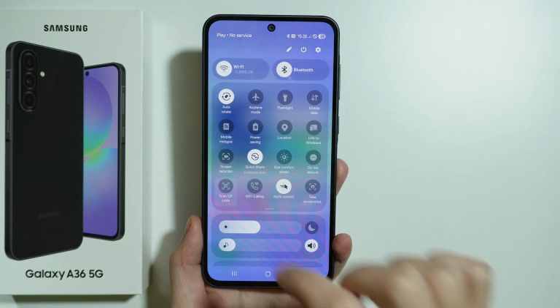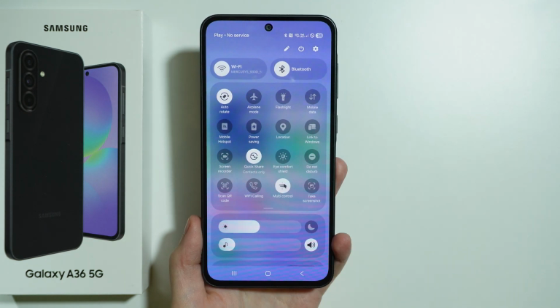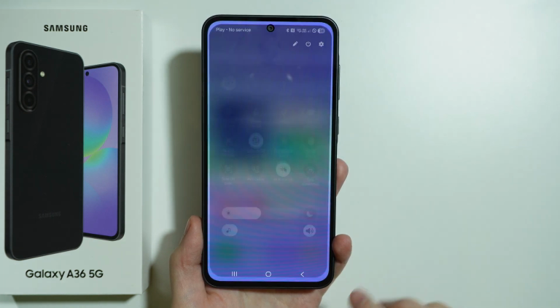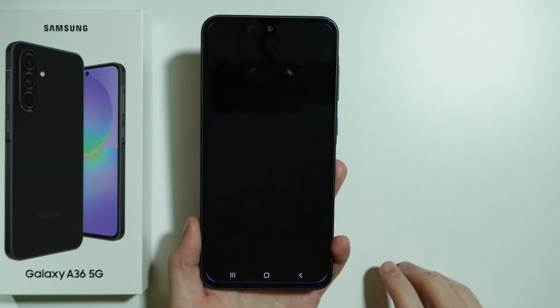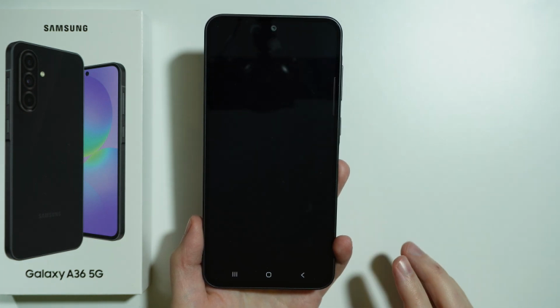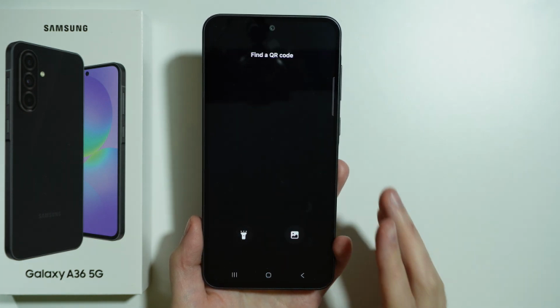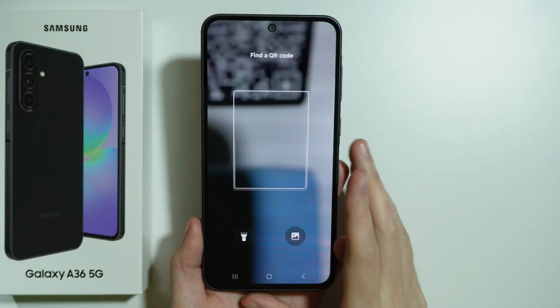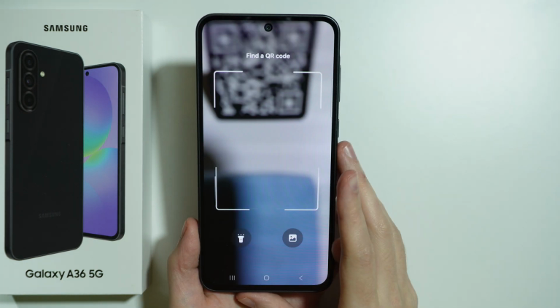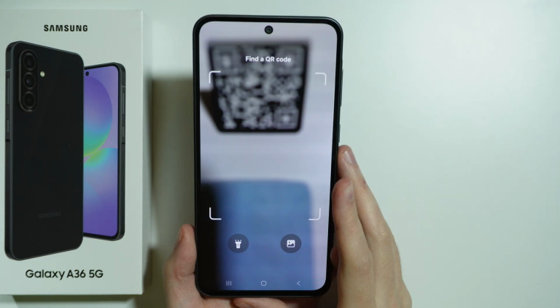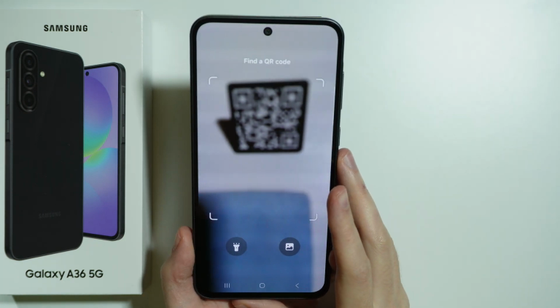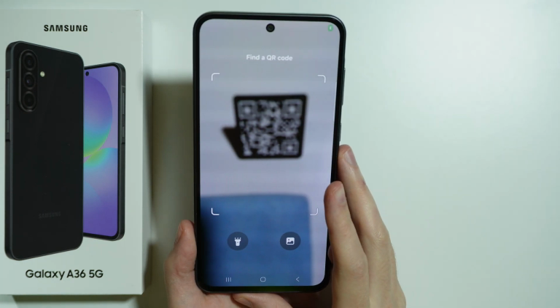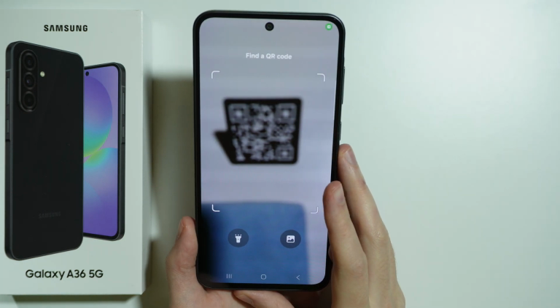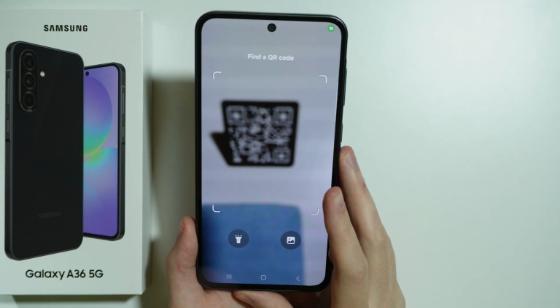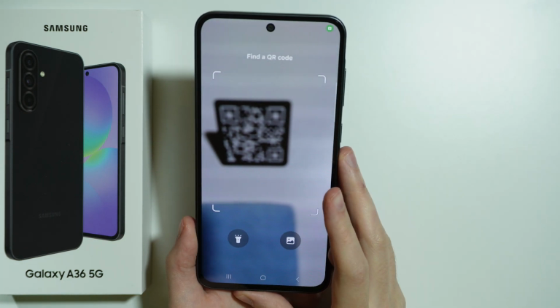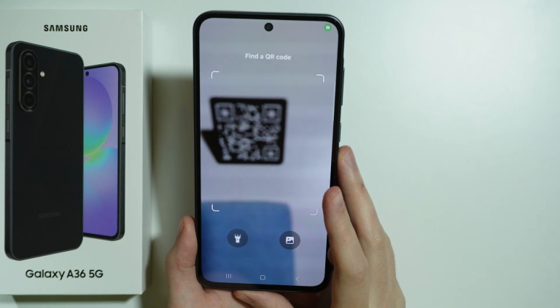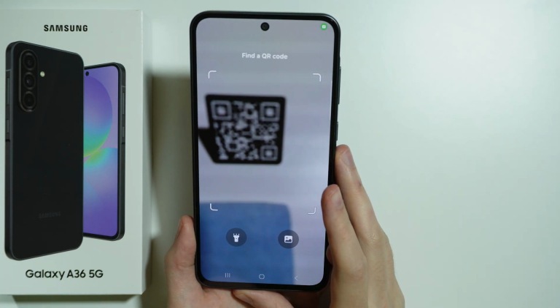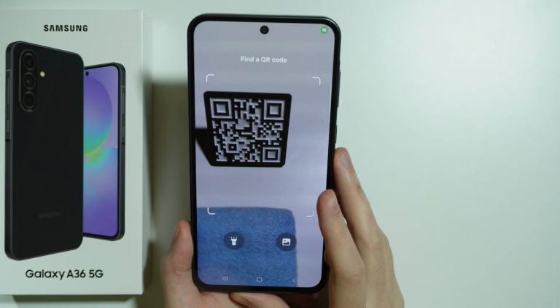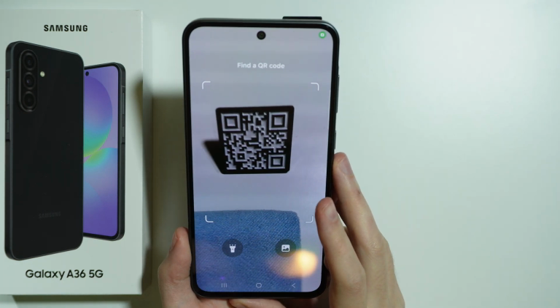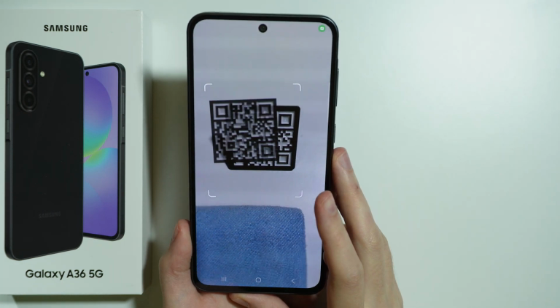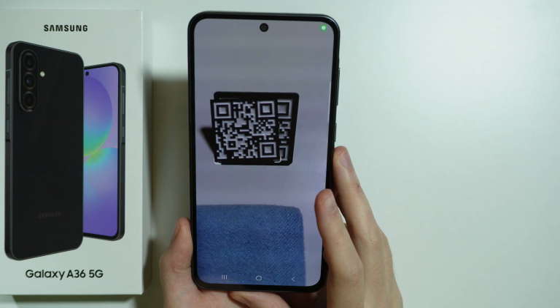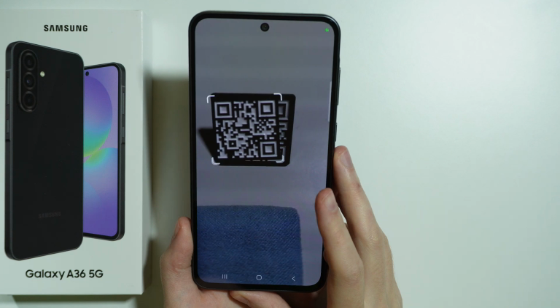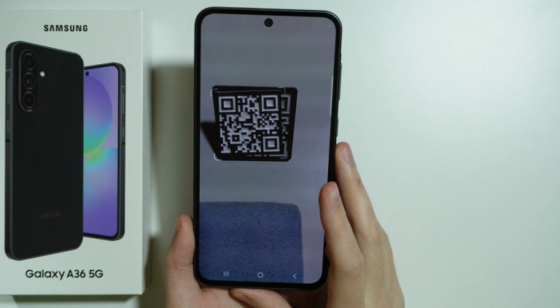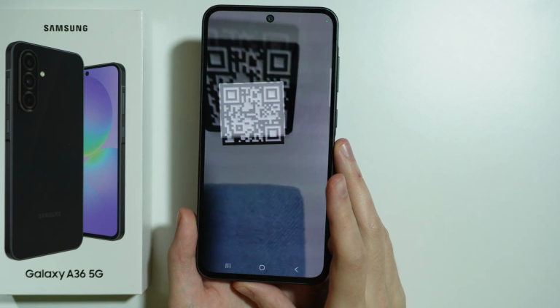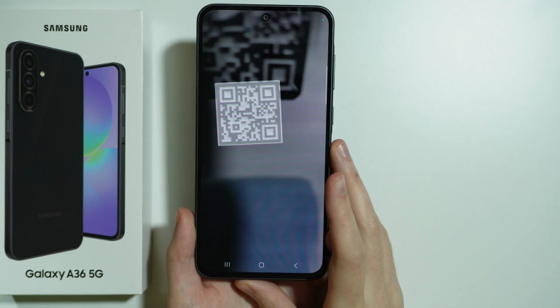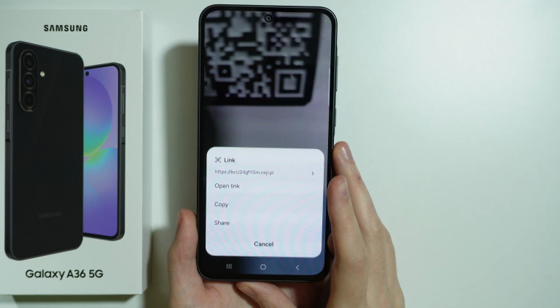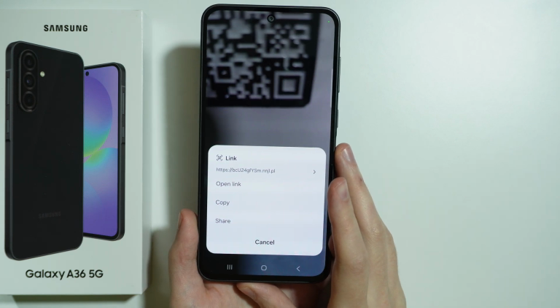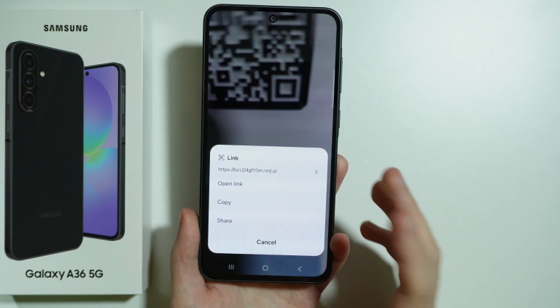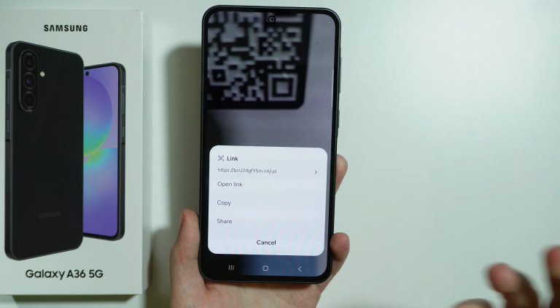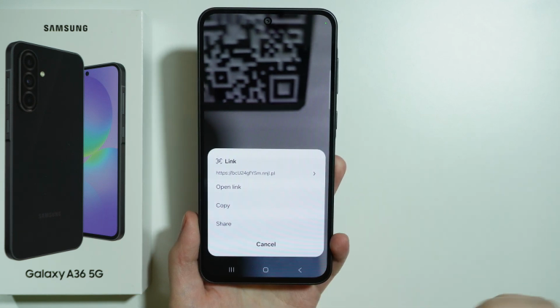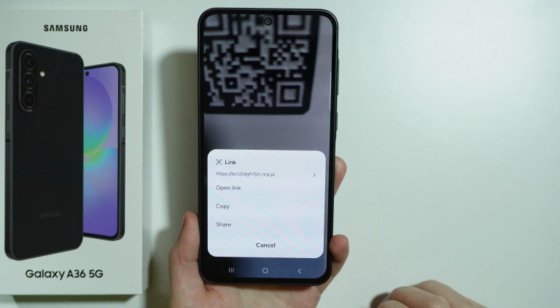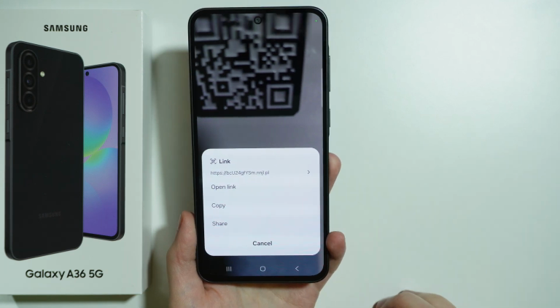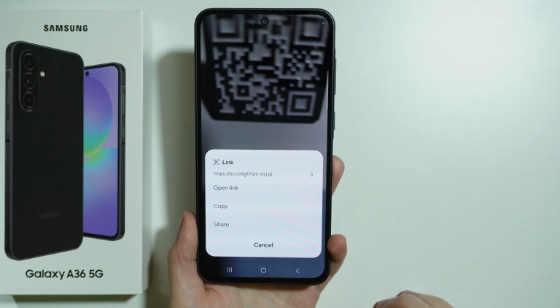So let's open the QR code scanner, and then we can use it as well — and as you can see, it works just fine.